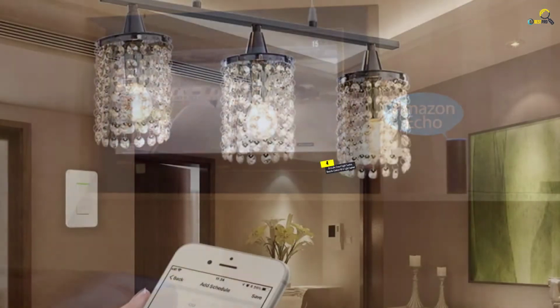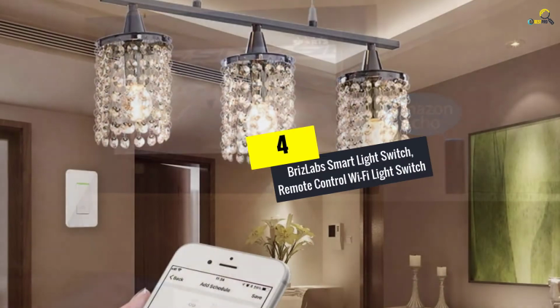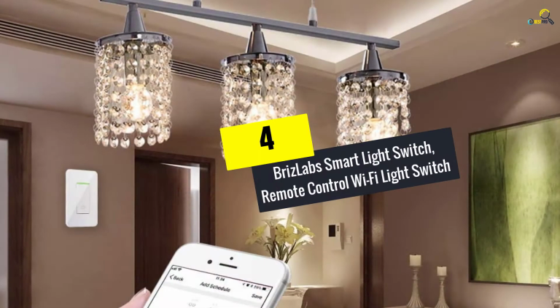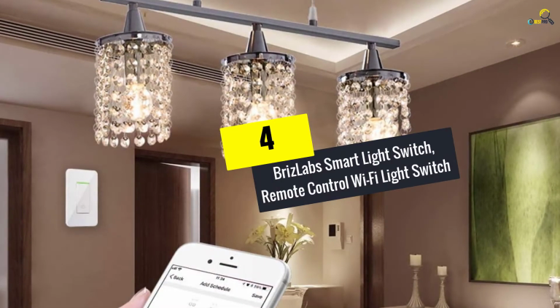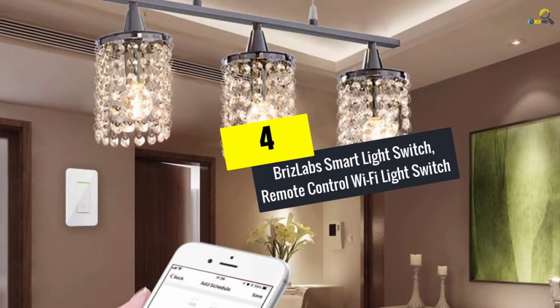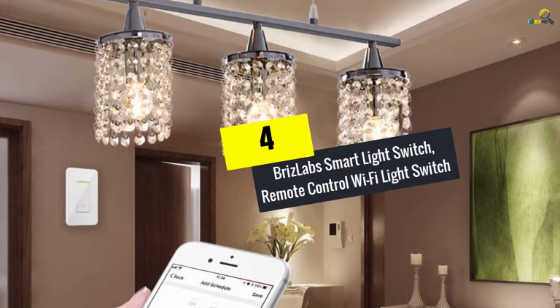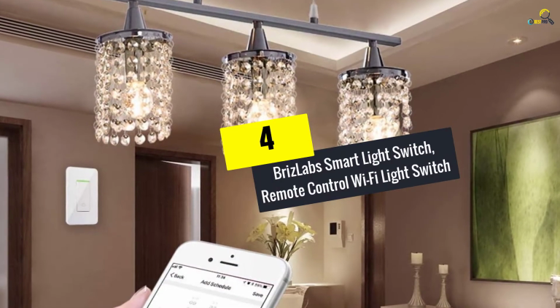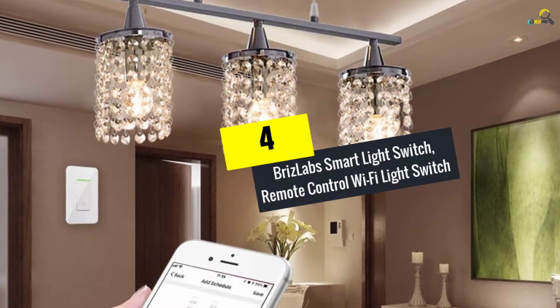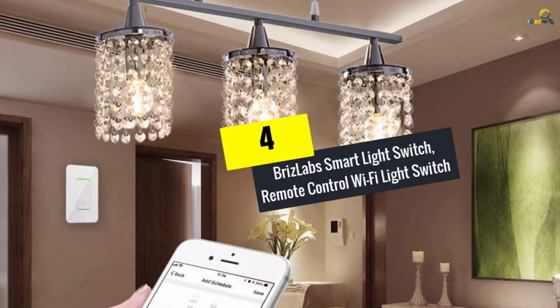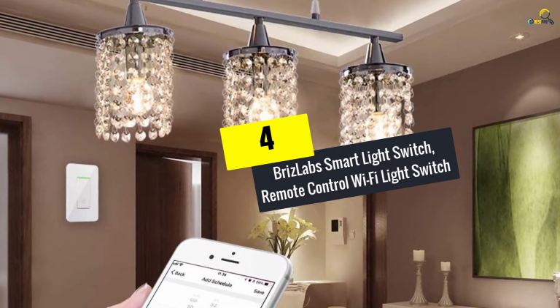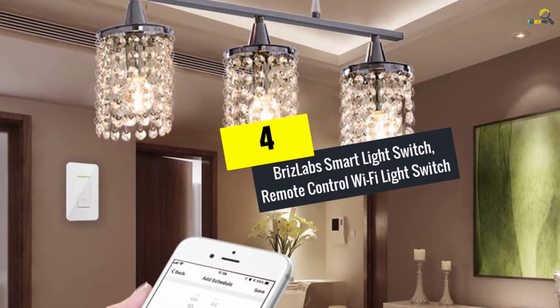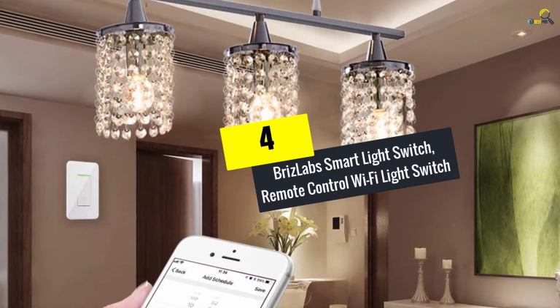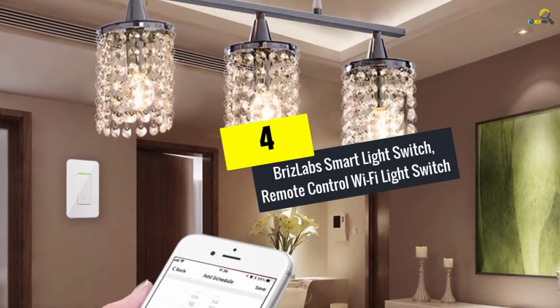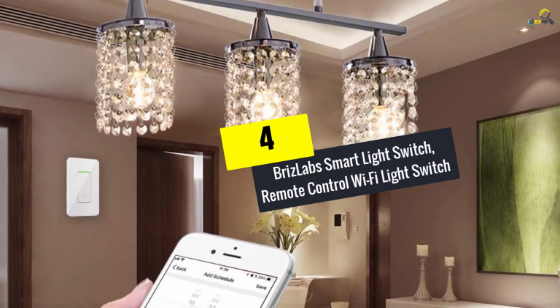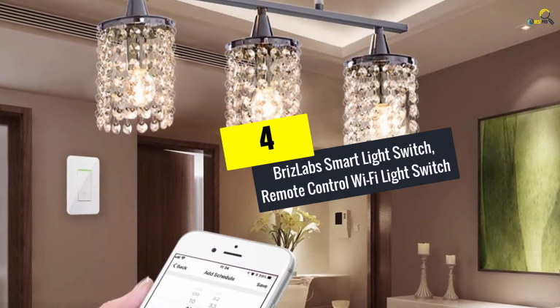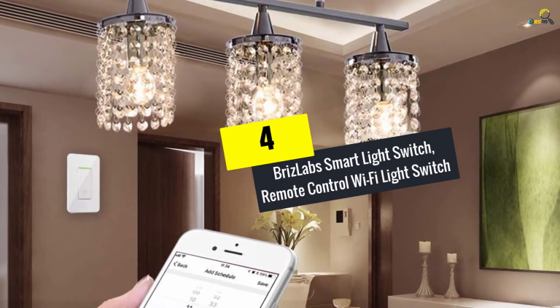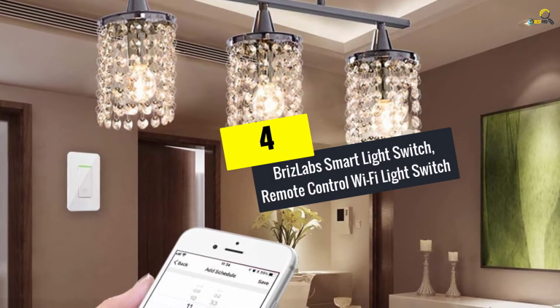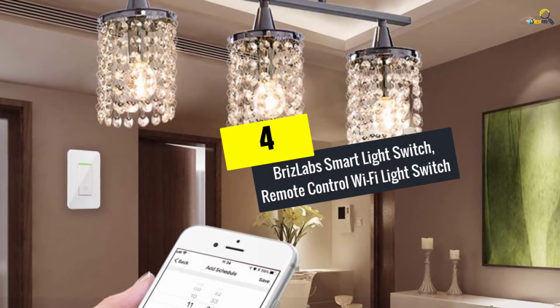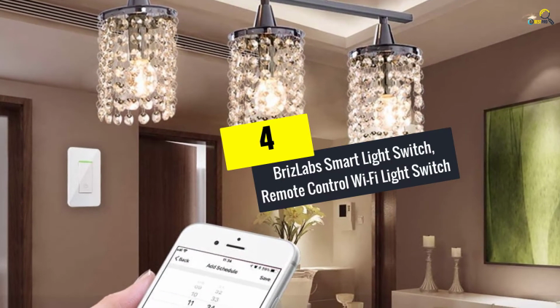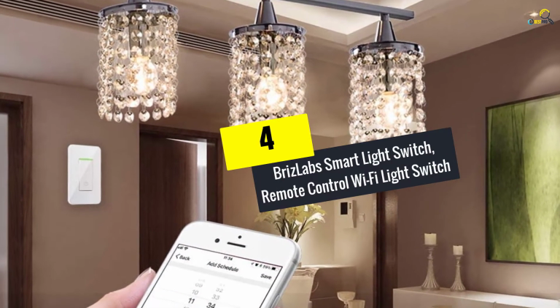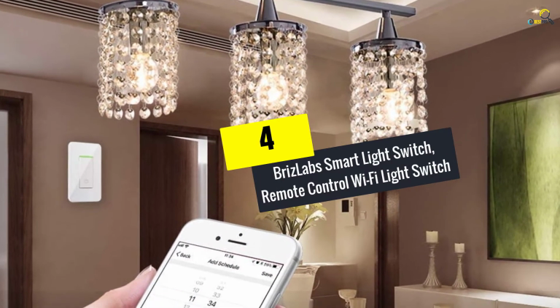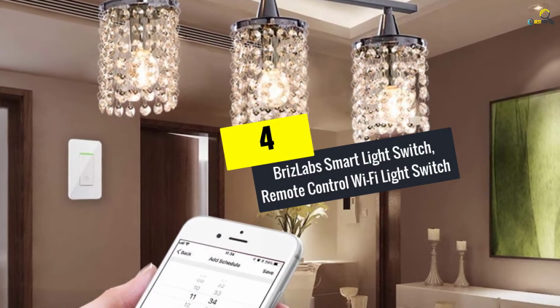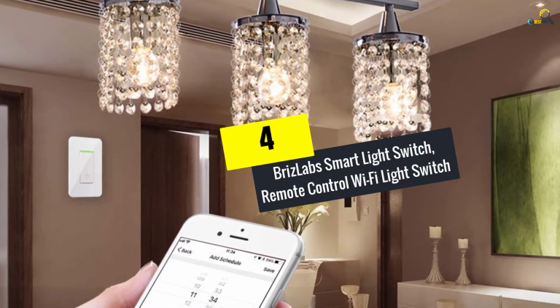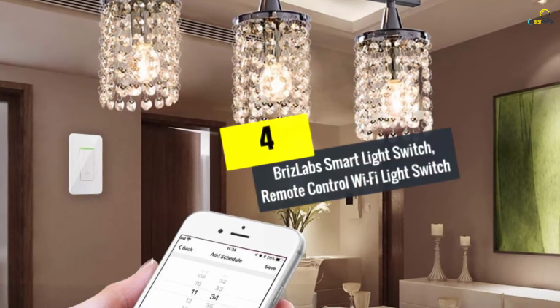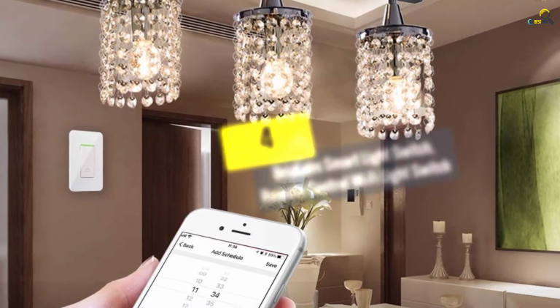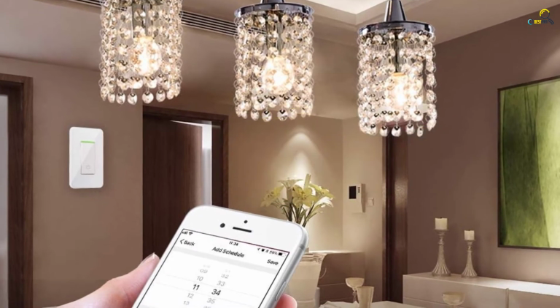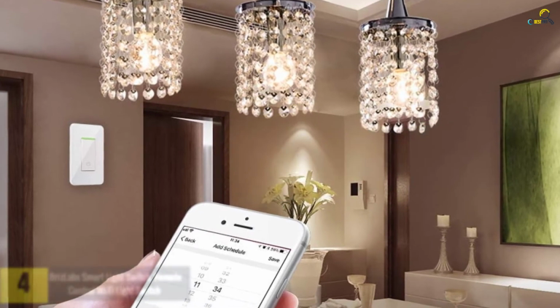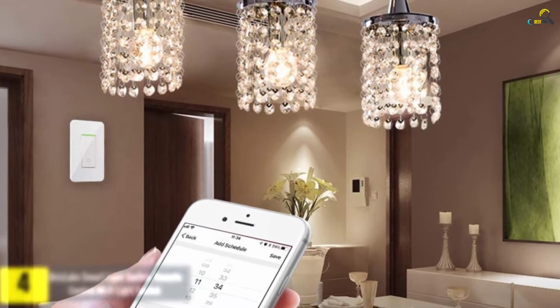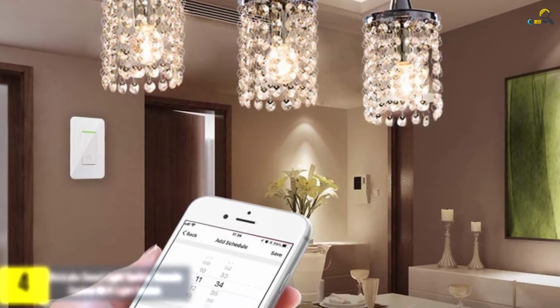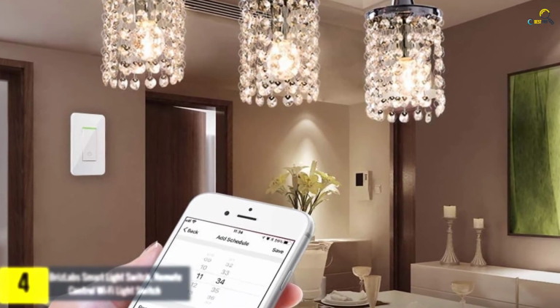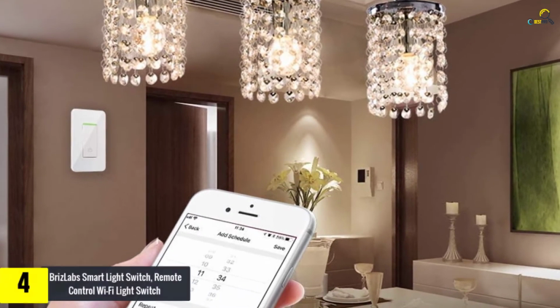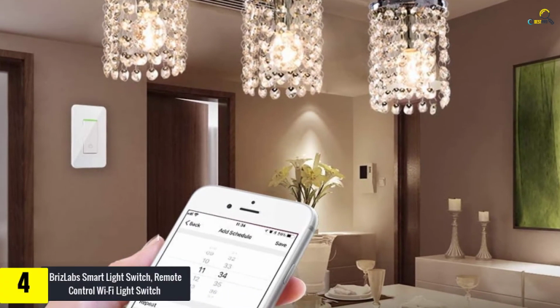Moving on at number 4, we have the BrizLab Smart Light Switch, a remote control Wi-Fi light switch.